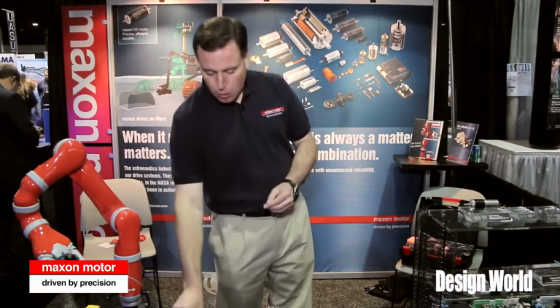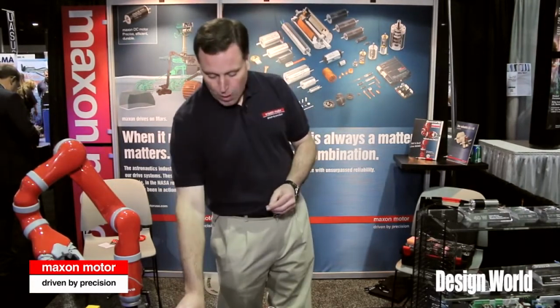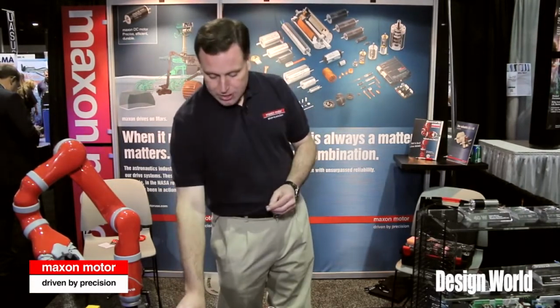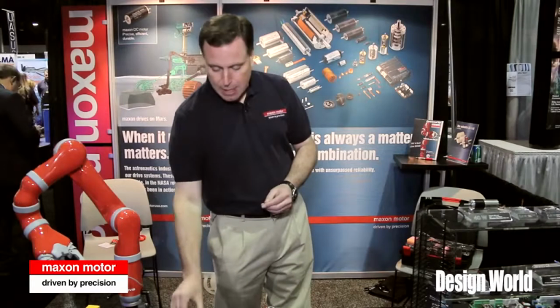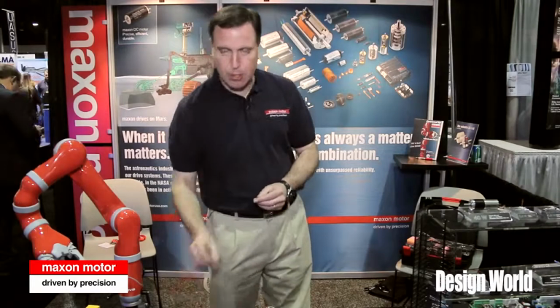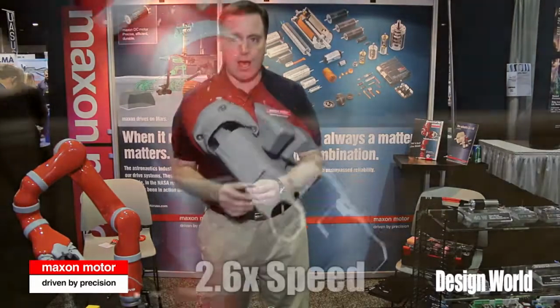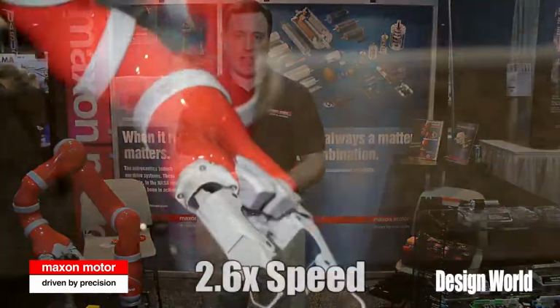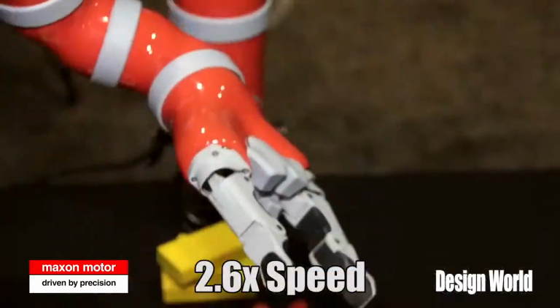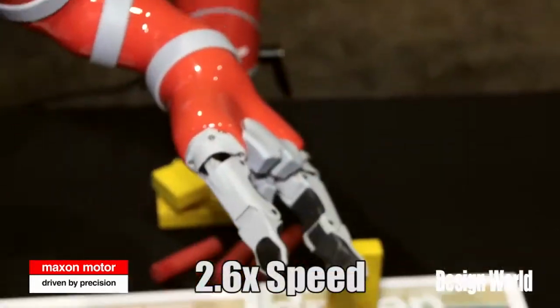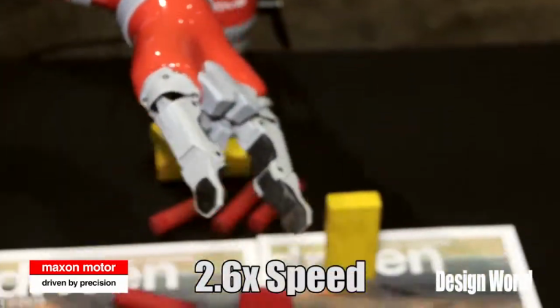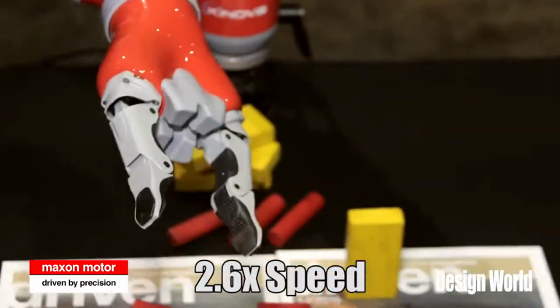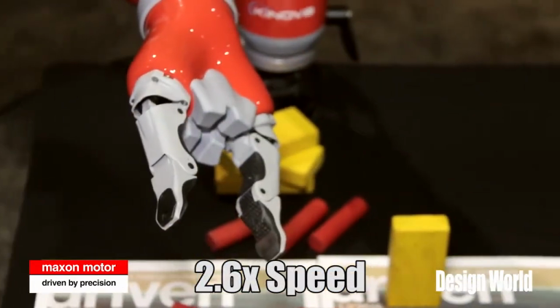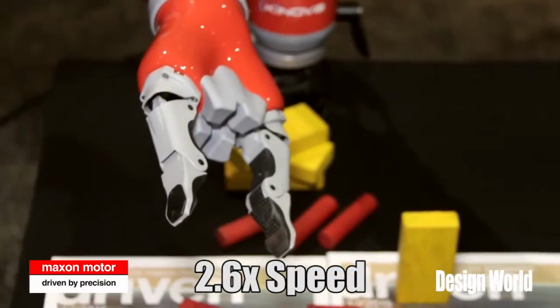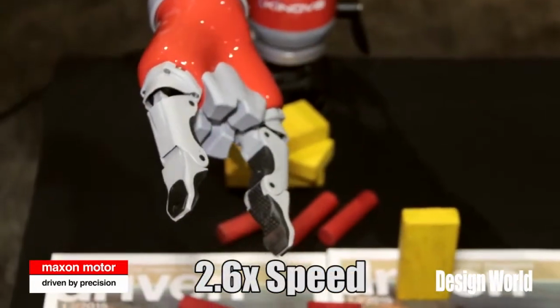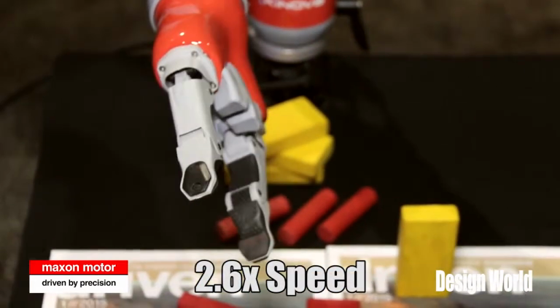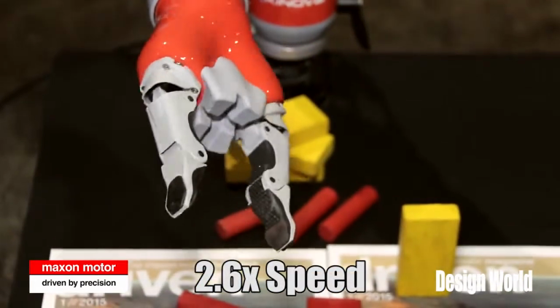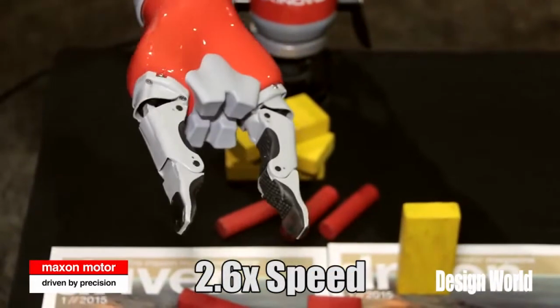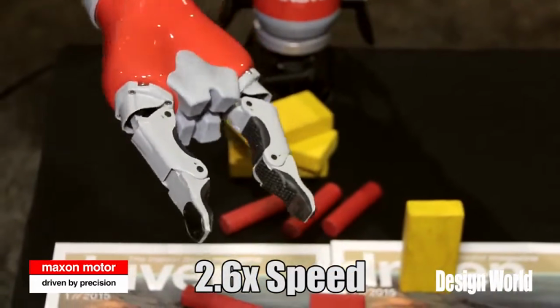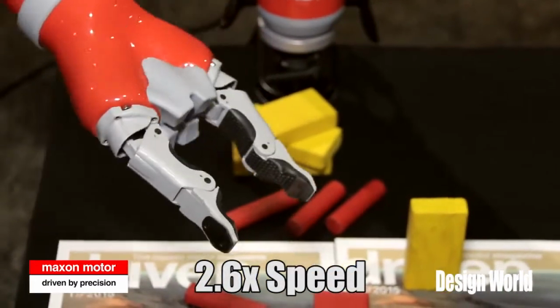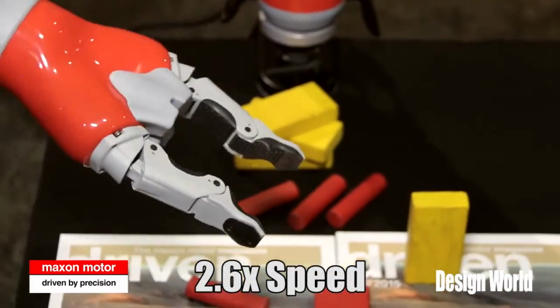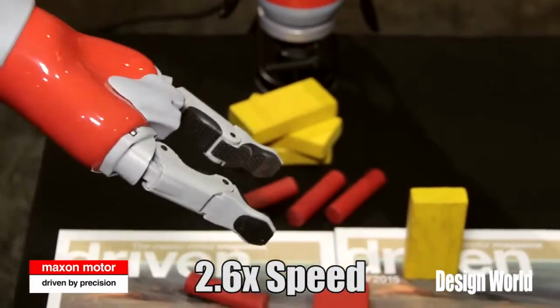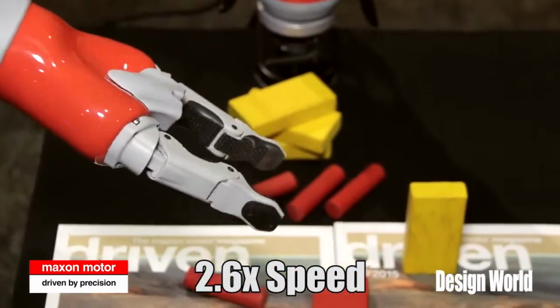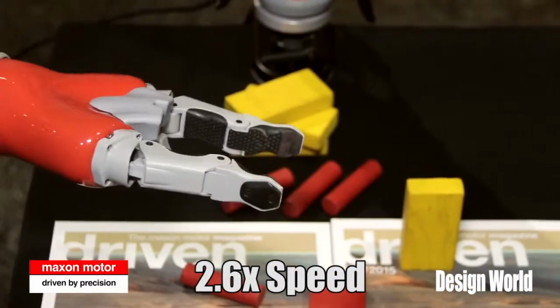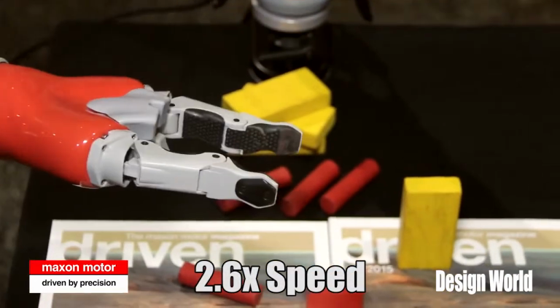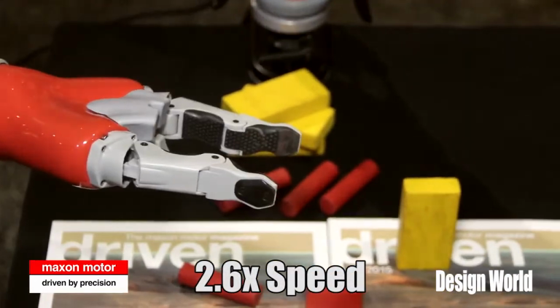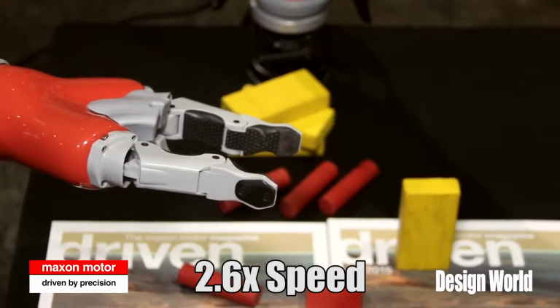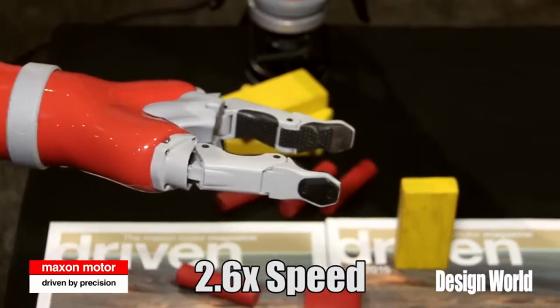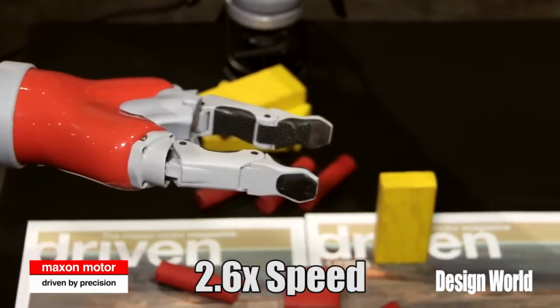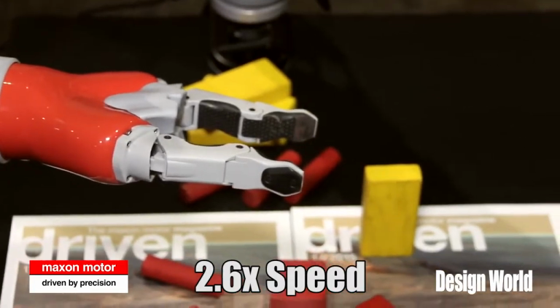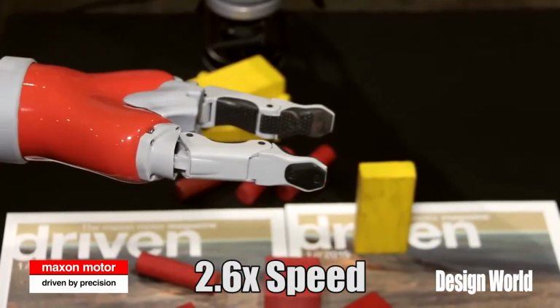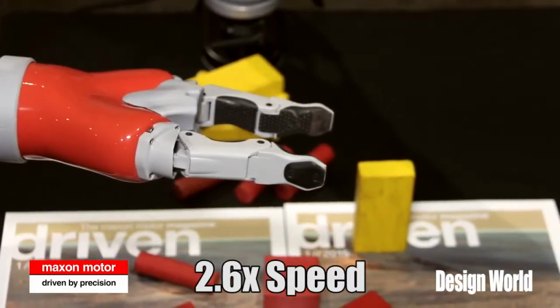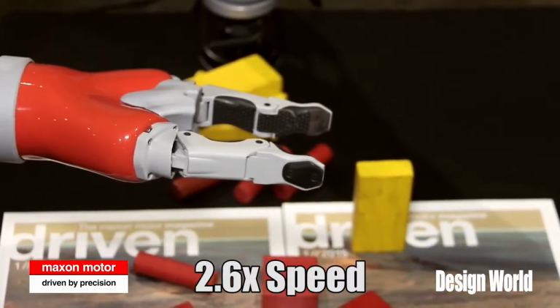One example of that use would be in a robotic arm, and that's something that we're going to demonstrate for you today.